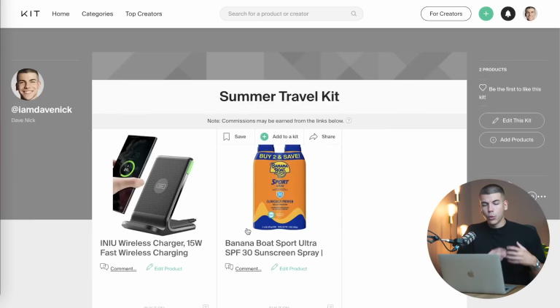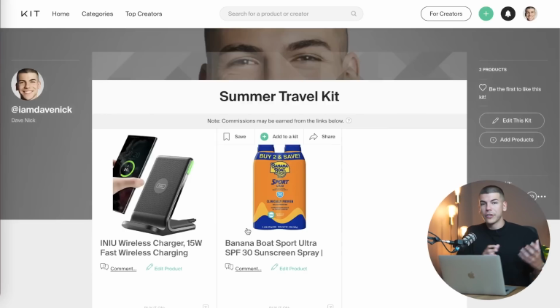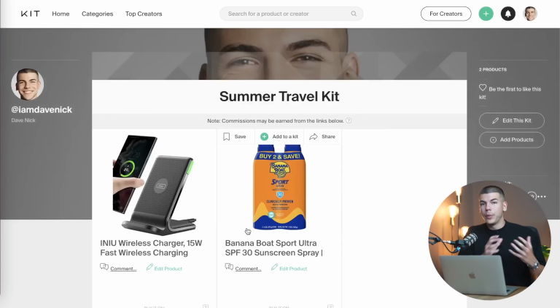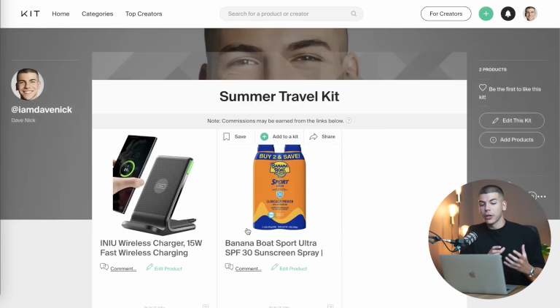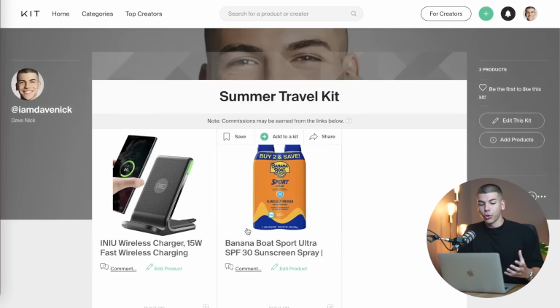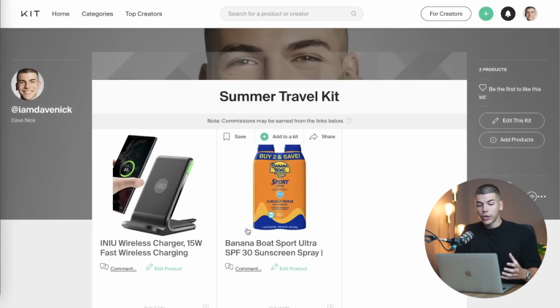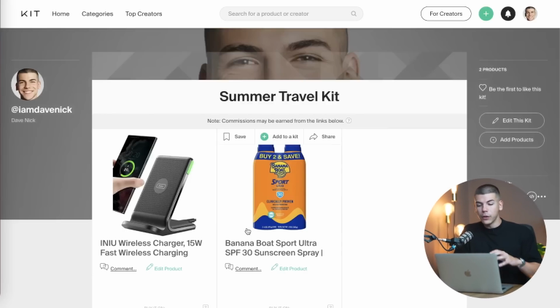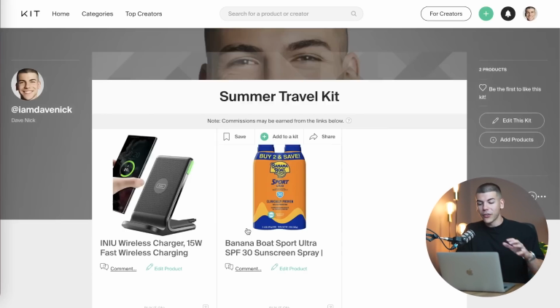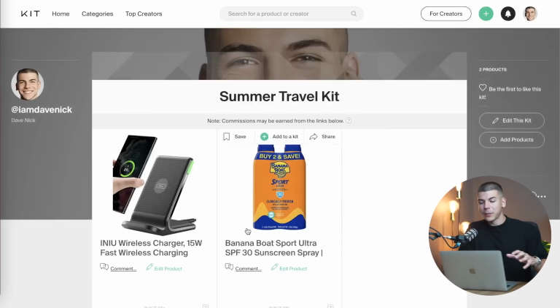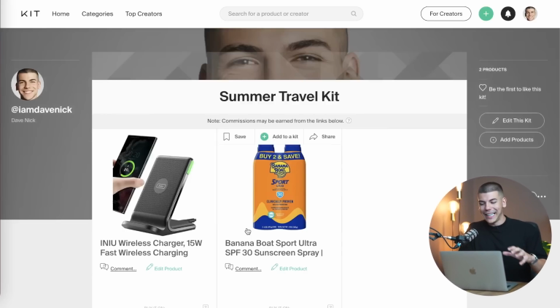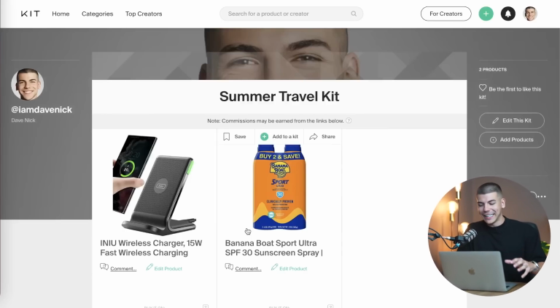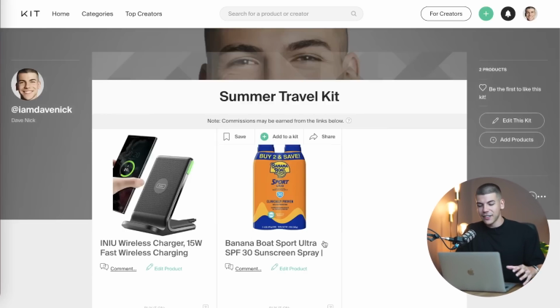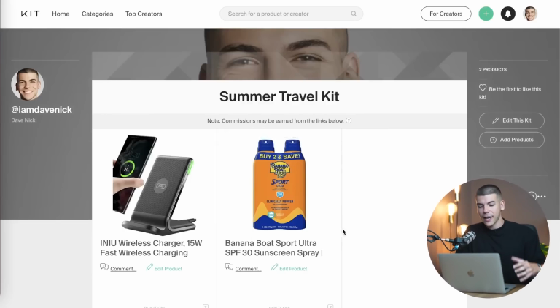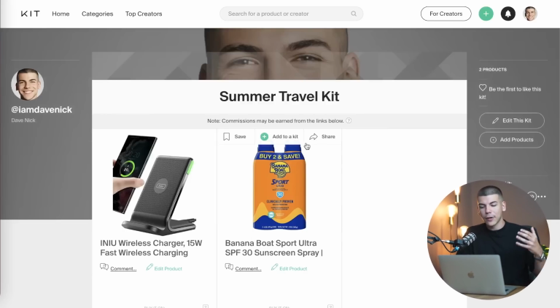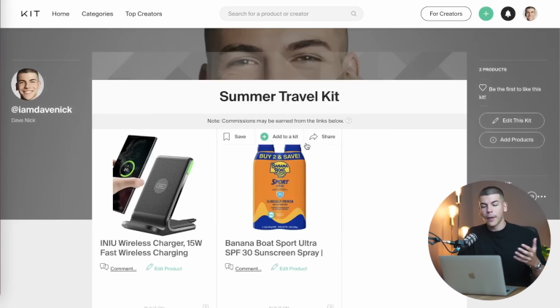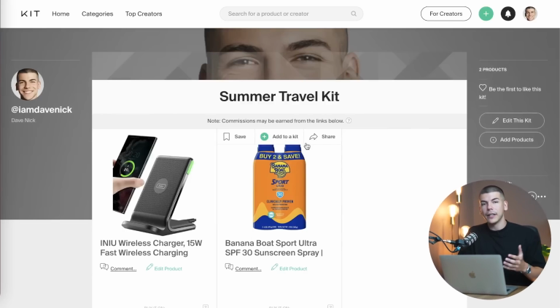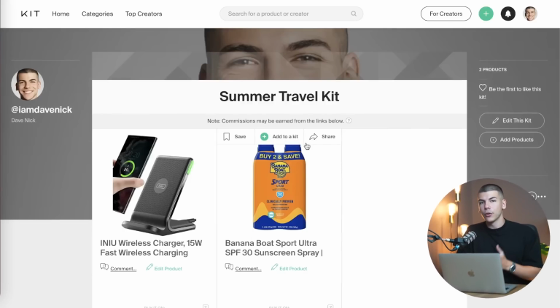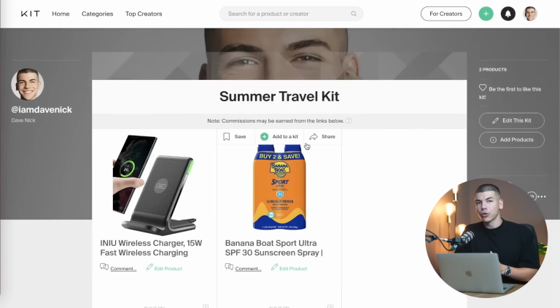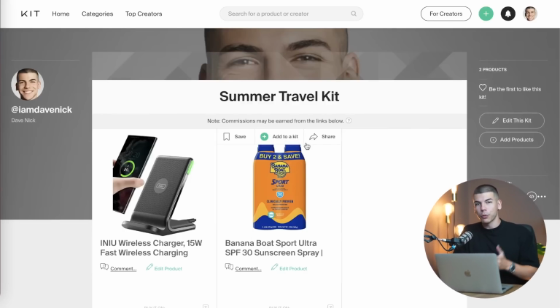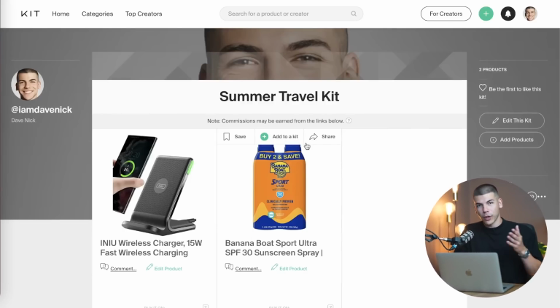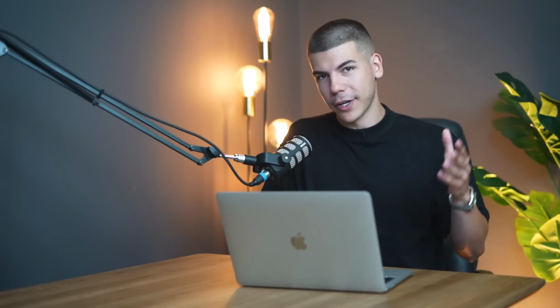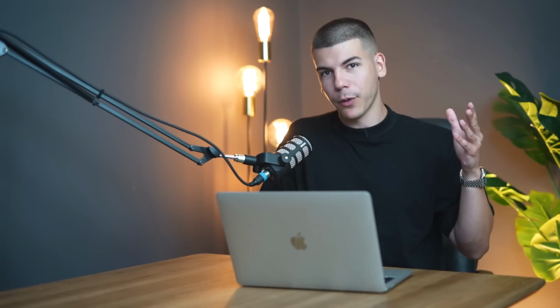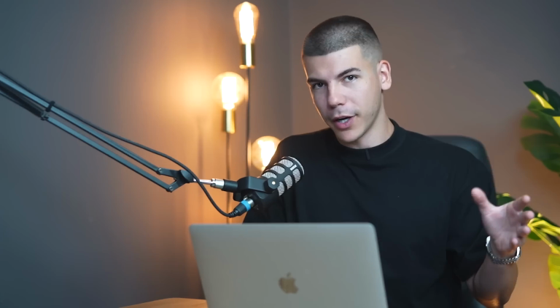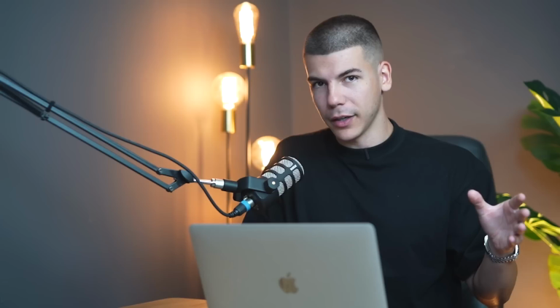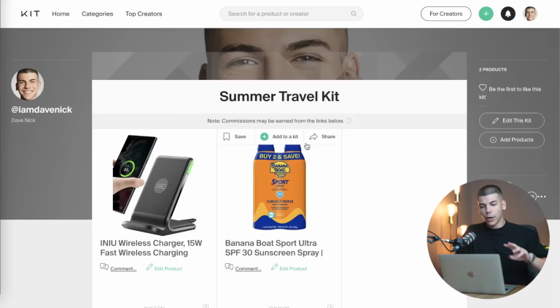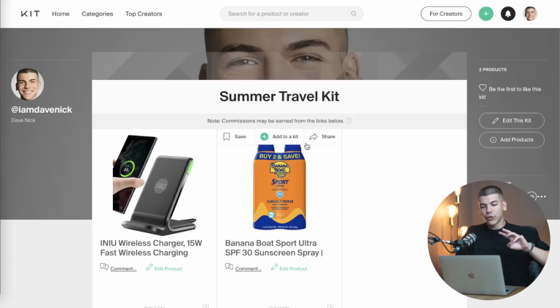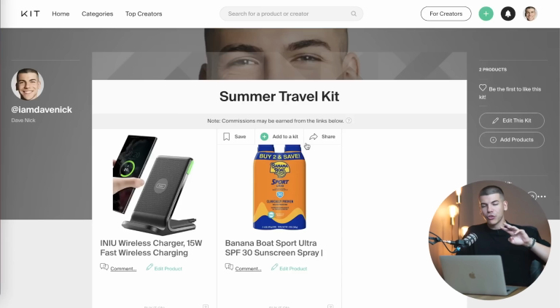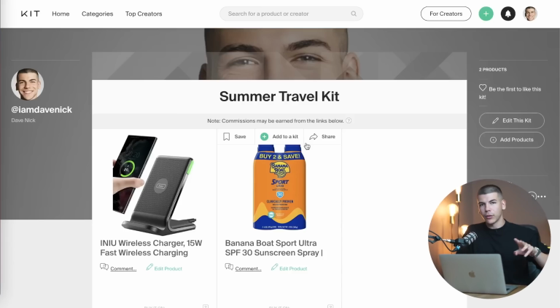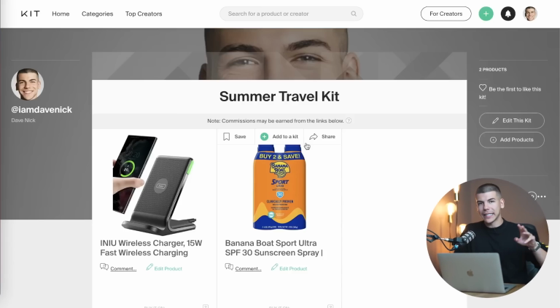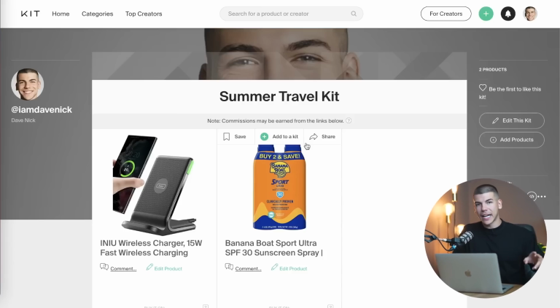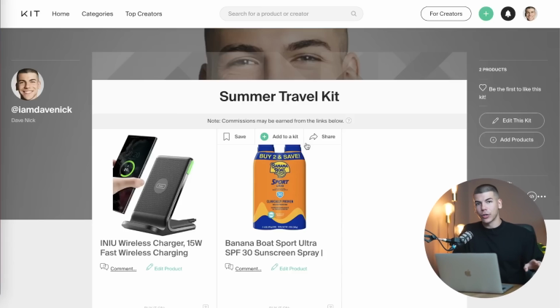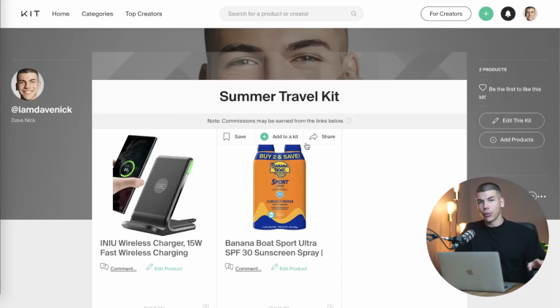Once you've built your store, it will look something like this and you can copy the link to your store with one press of a button. Once you've generated that store, you want to proceed to step number three.